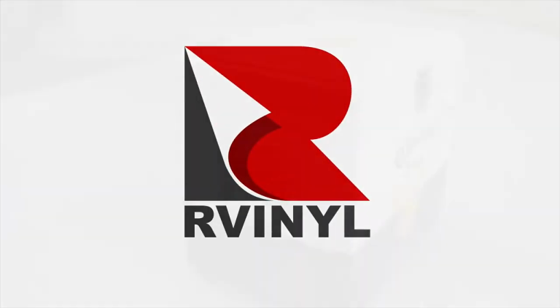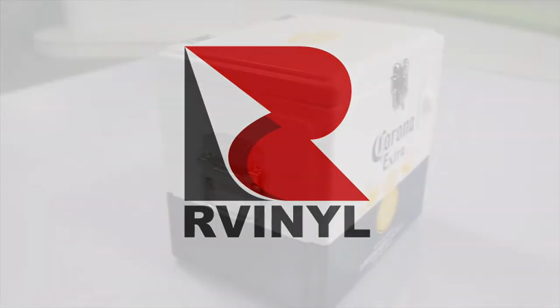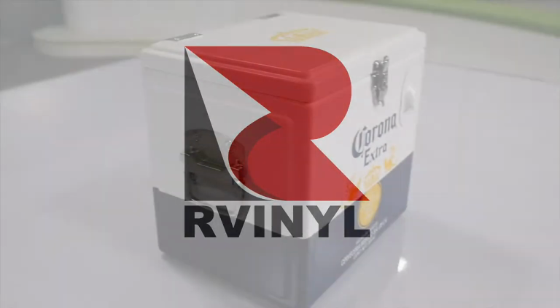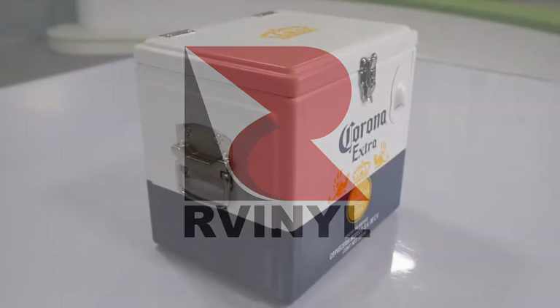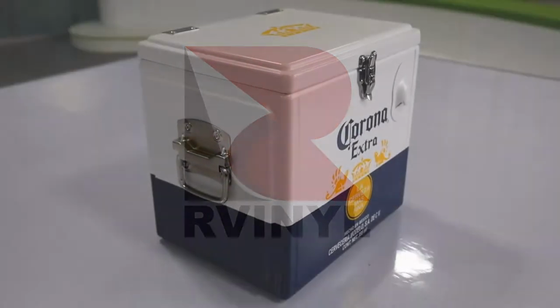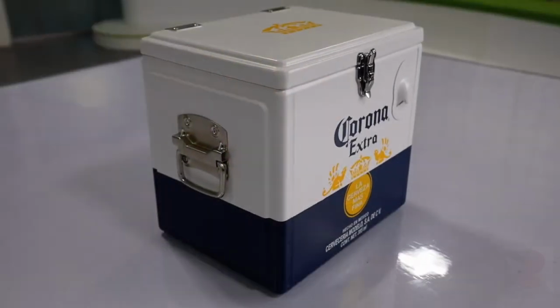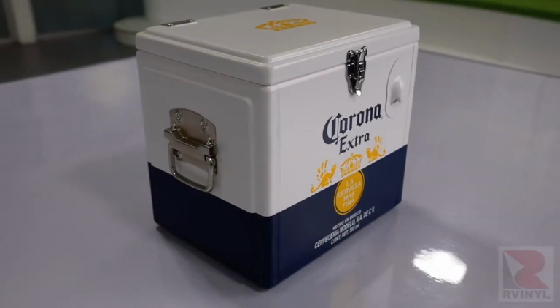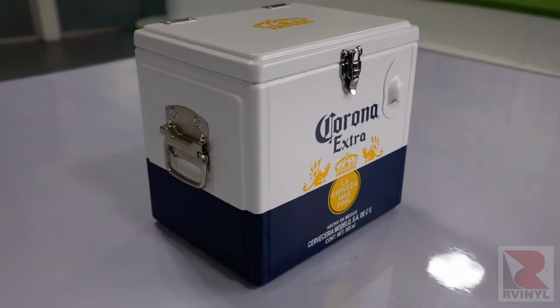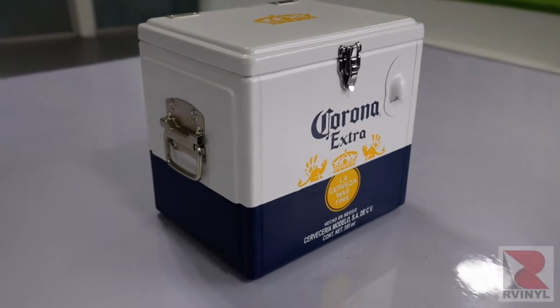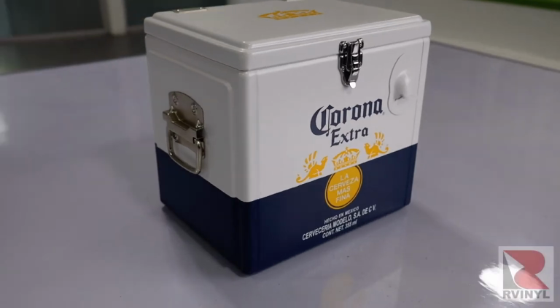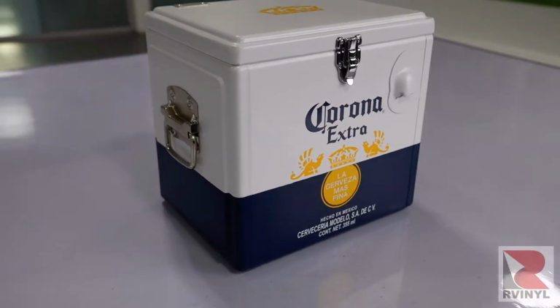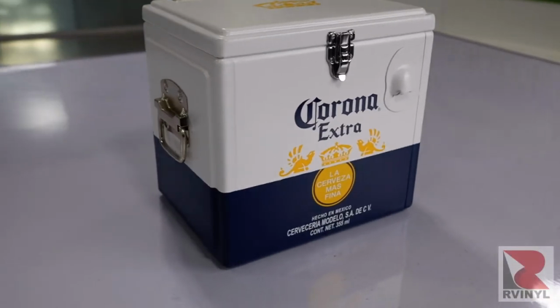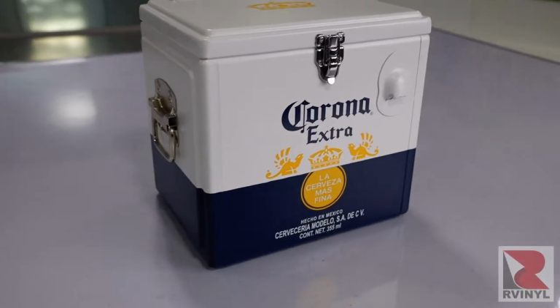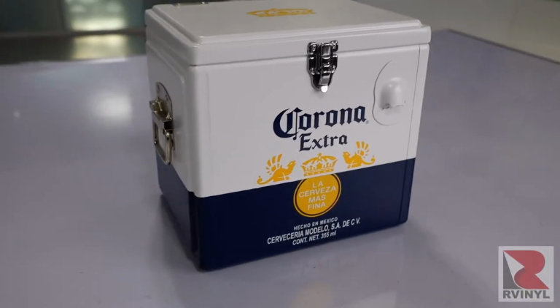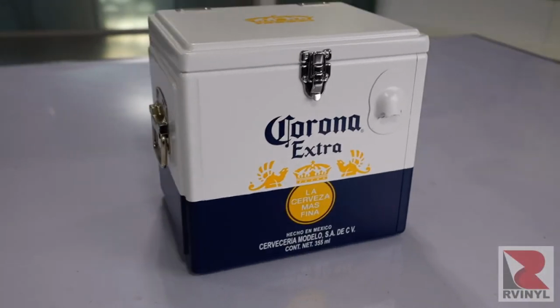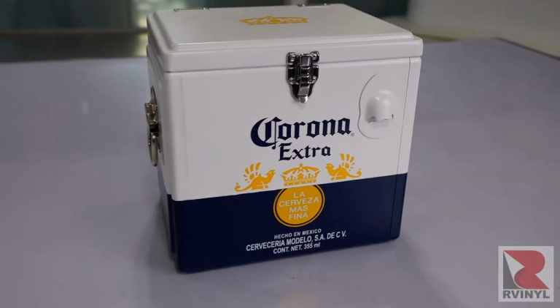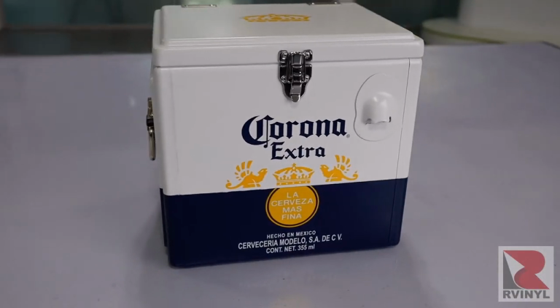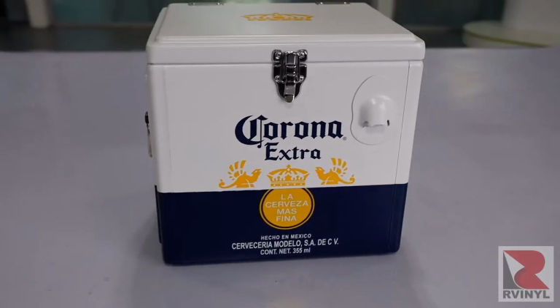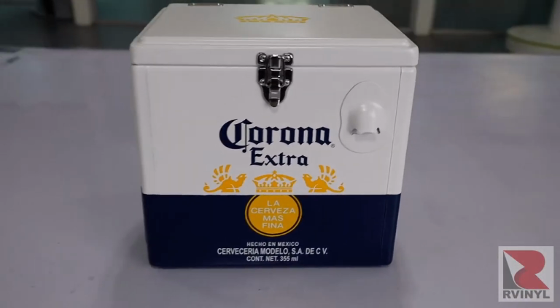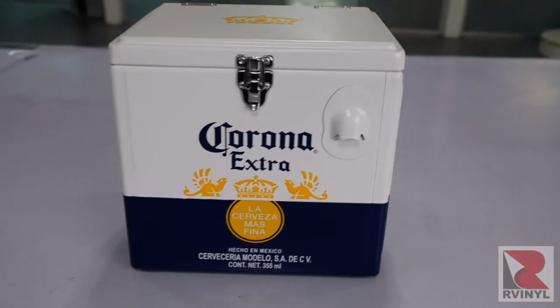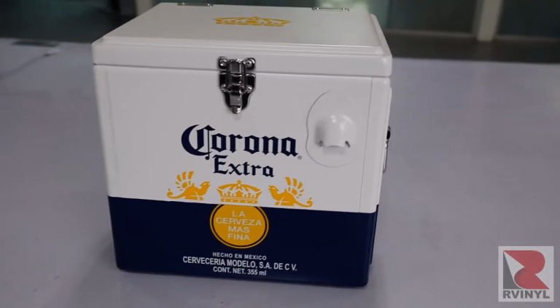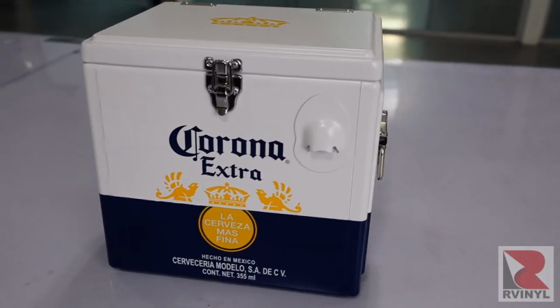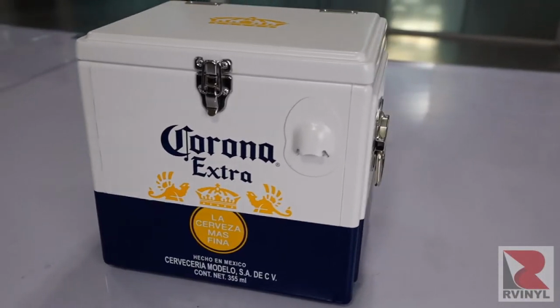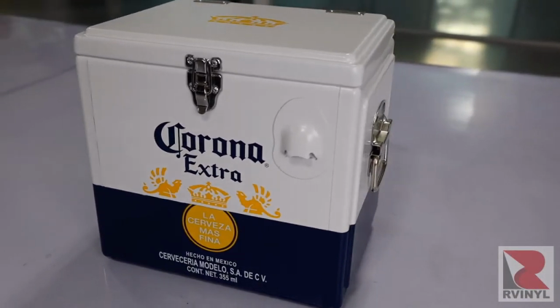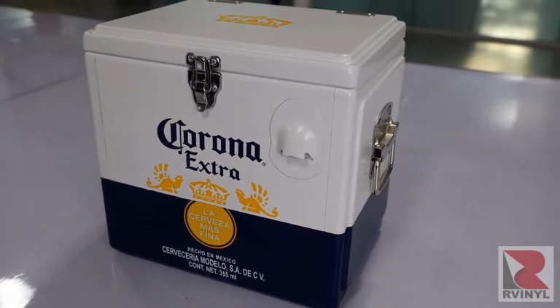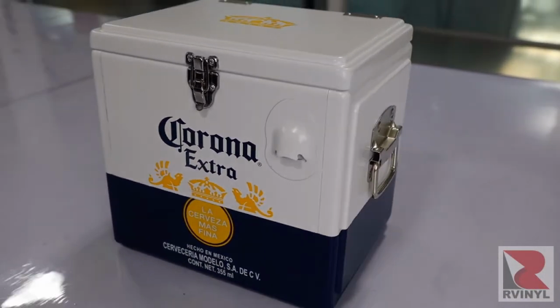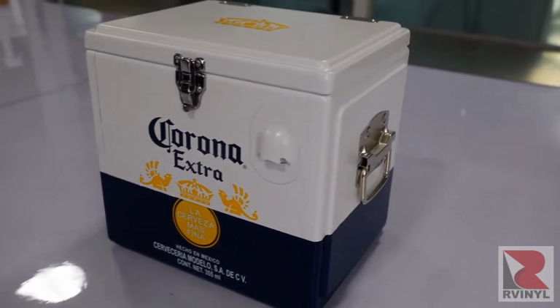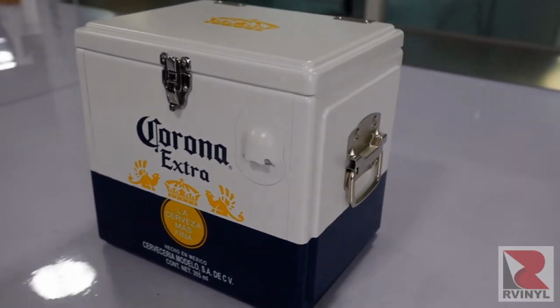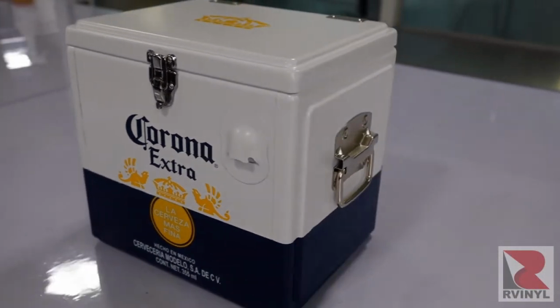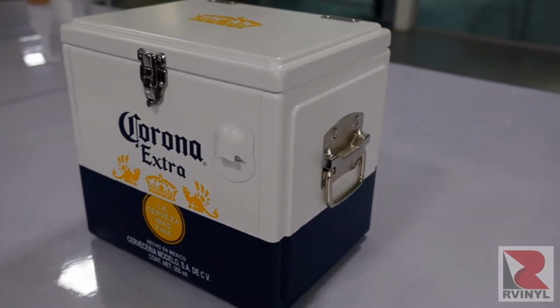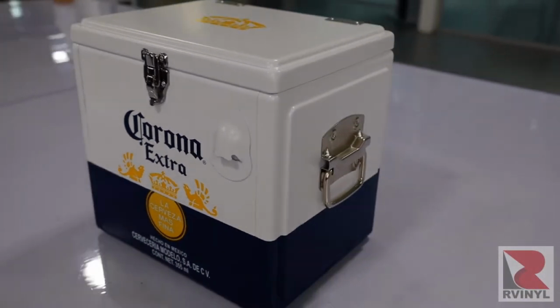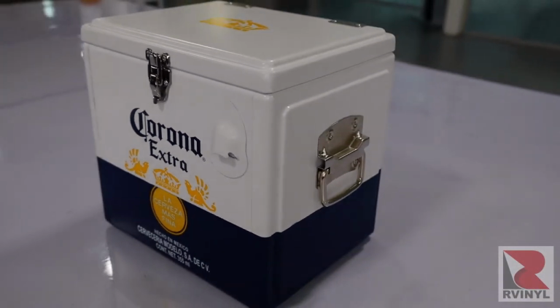In this video you're going to see how to transform any type of cooler, like an Igloo or a Yeti, using tools and material from R-Vinyl.